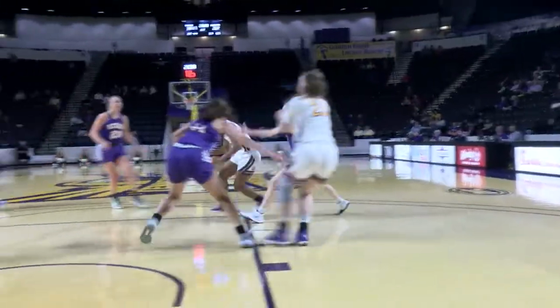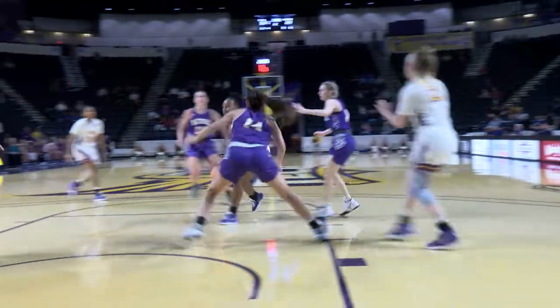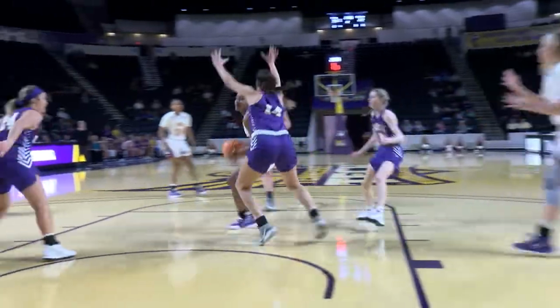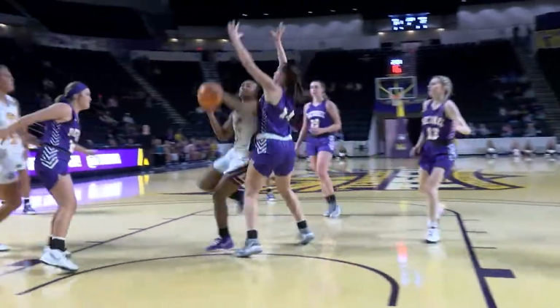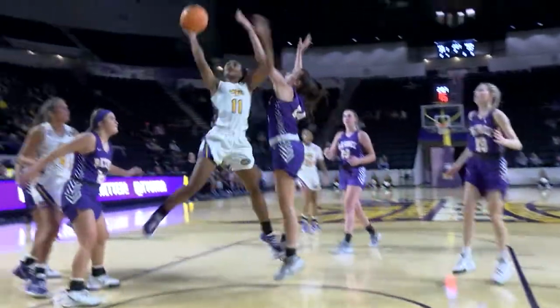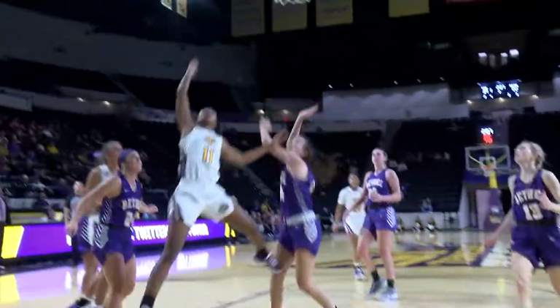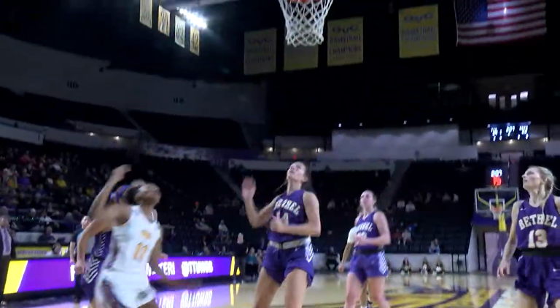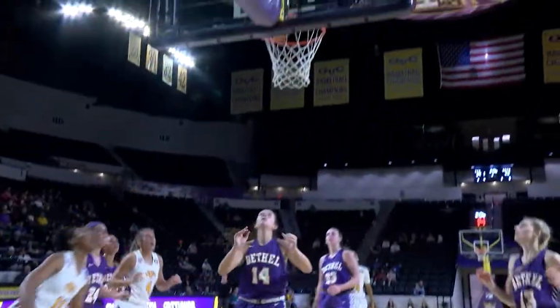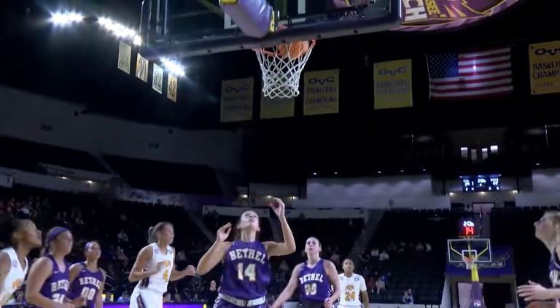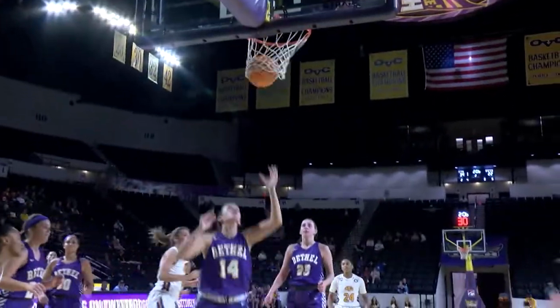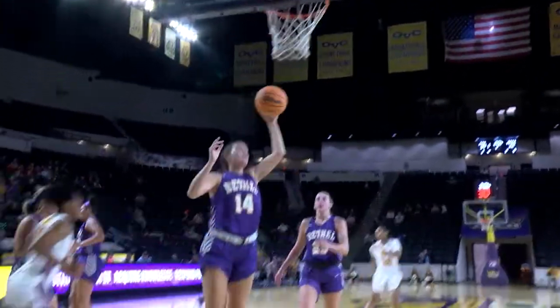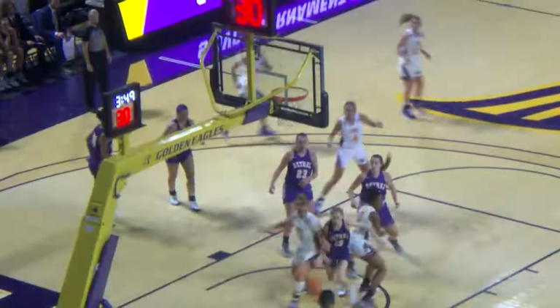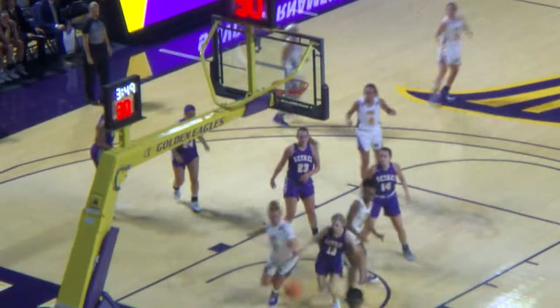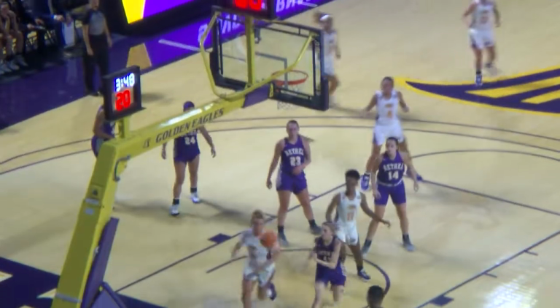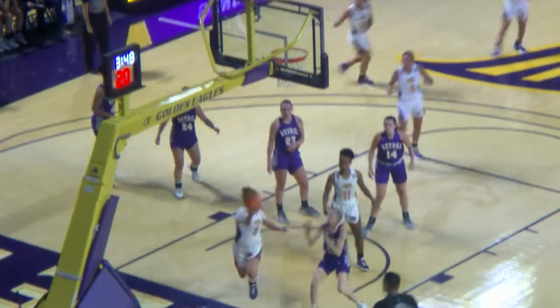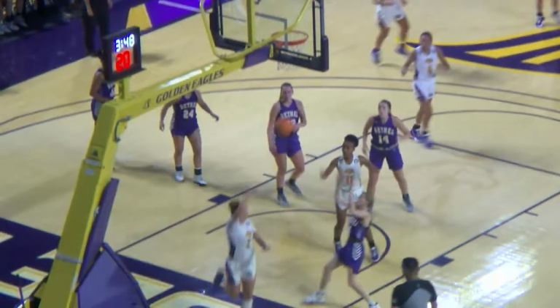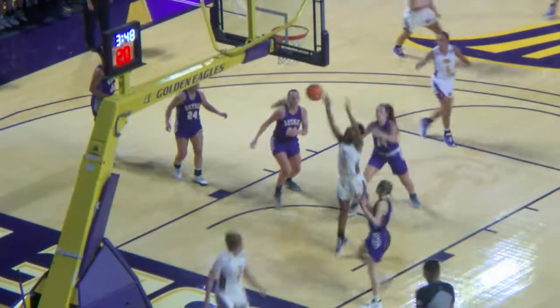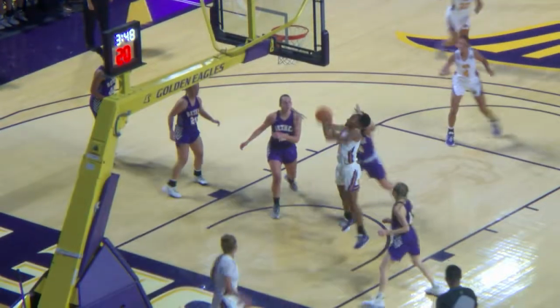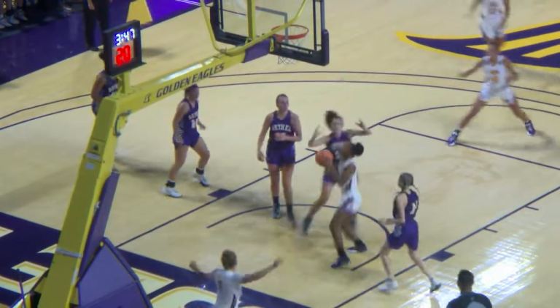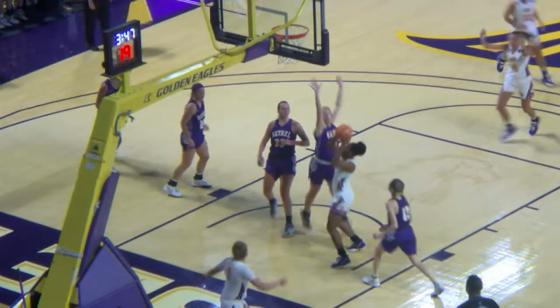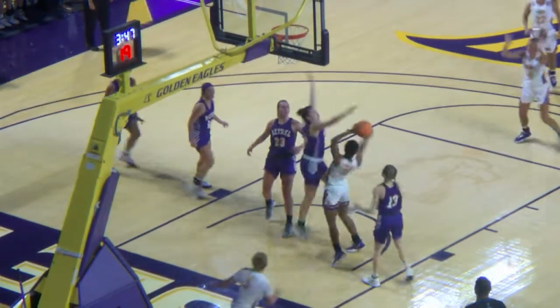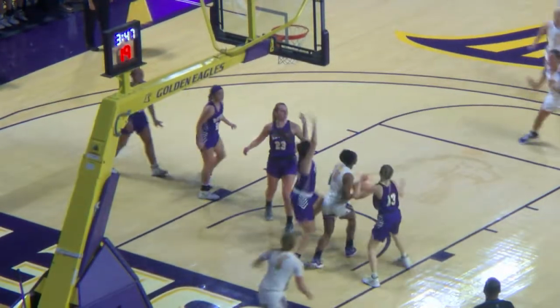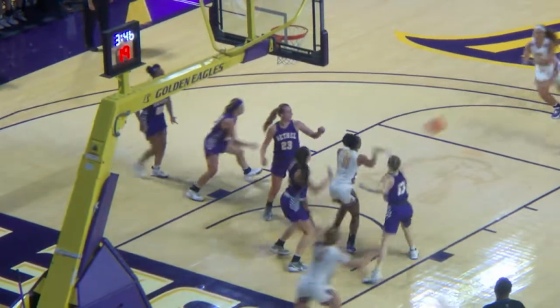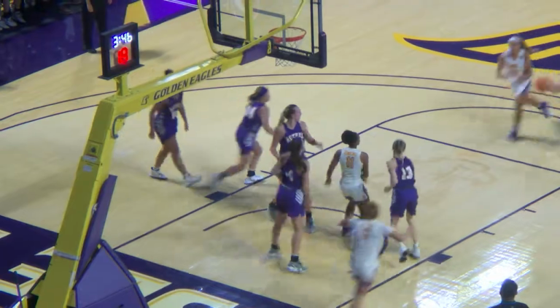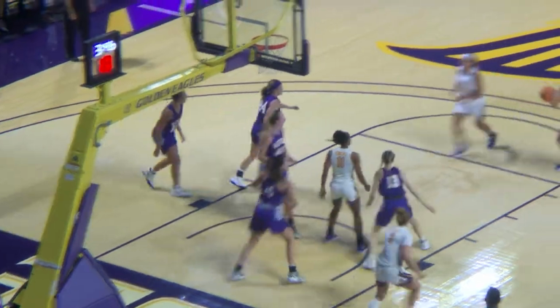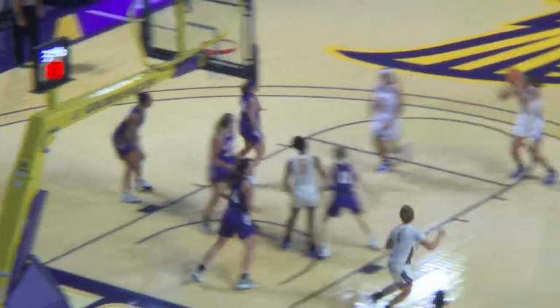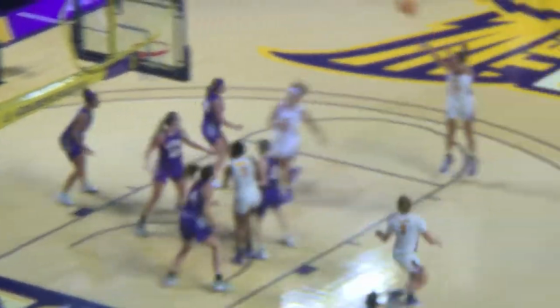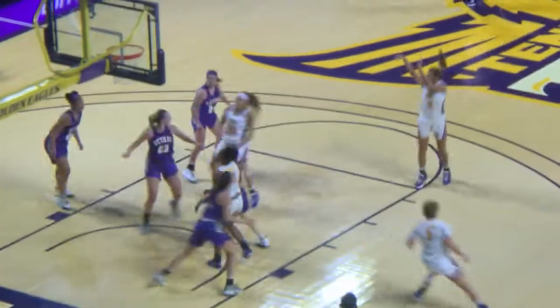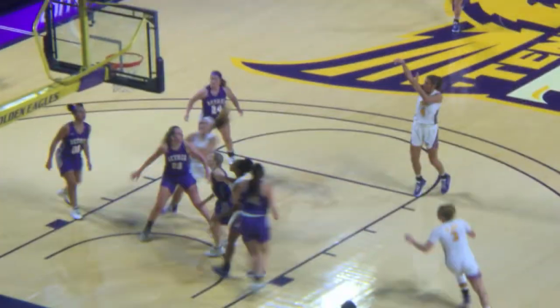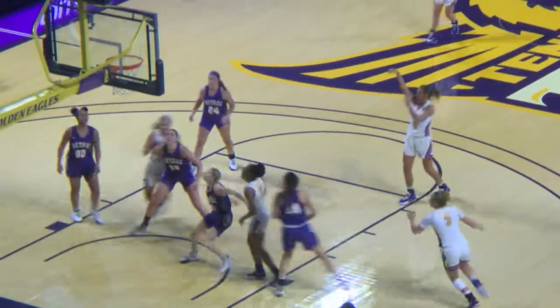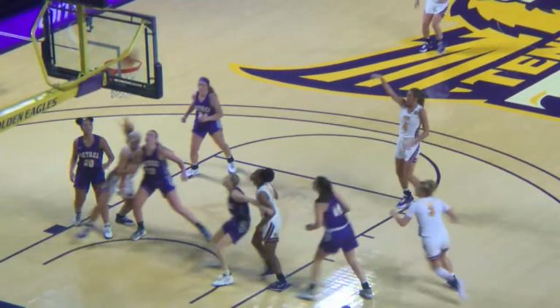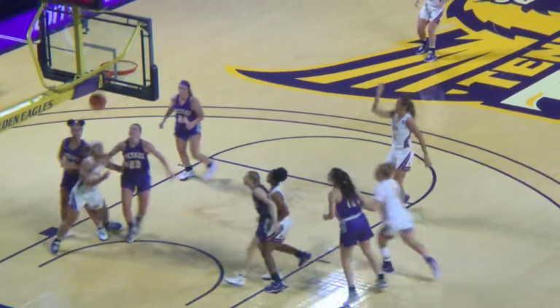Dishes it away, and now she'll go drive the baseline. Fighting for the rebound, Roberts and Clark. Tennessee Tech comes away with it.